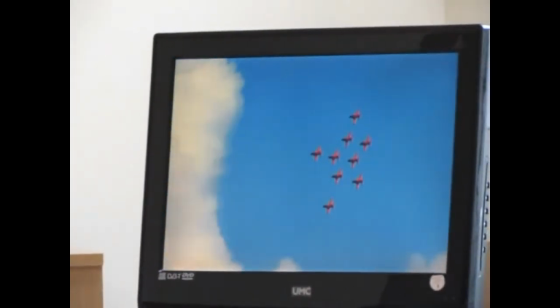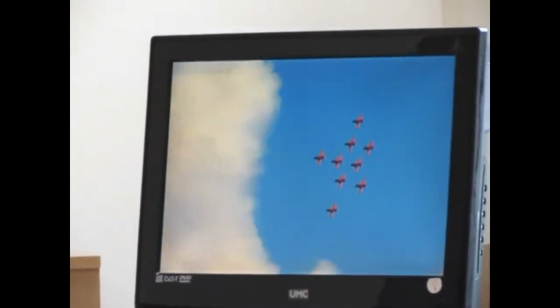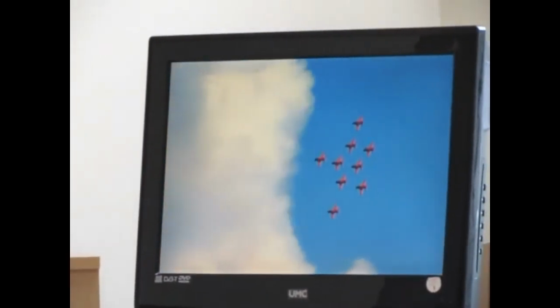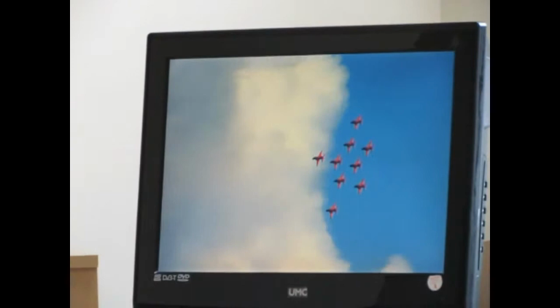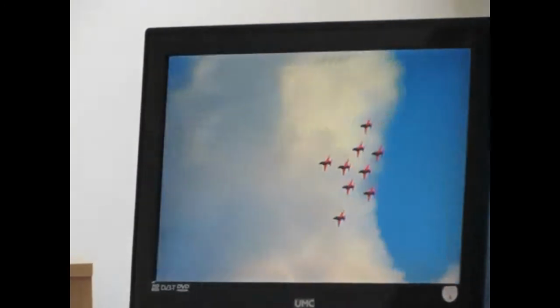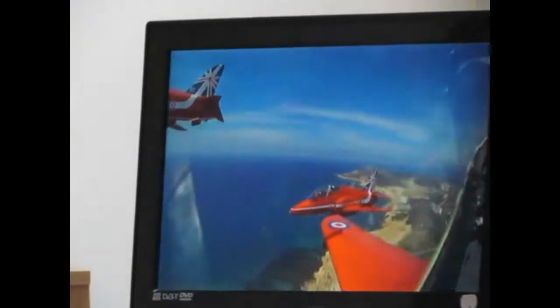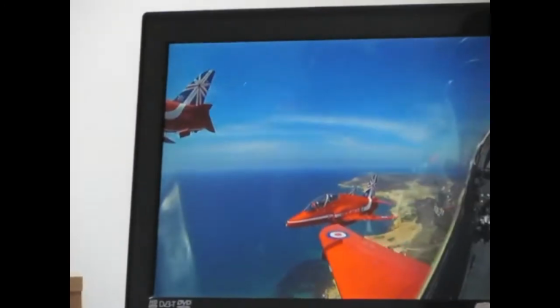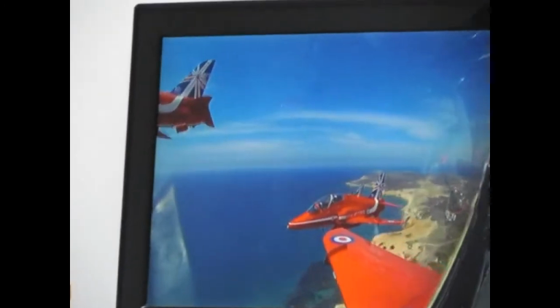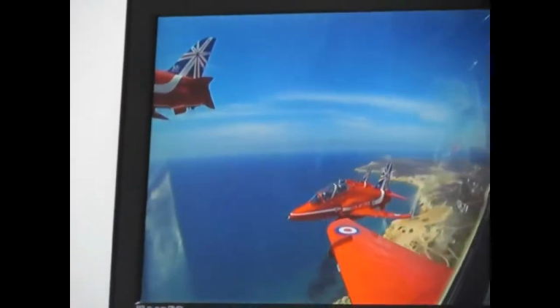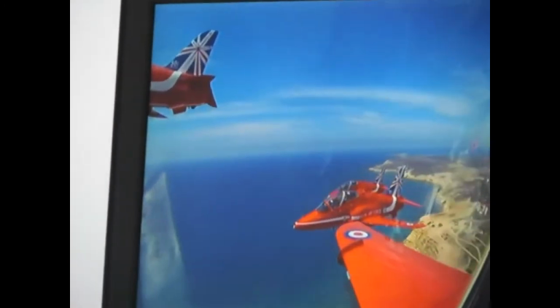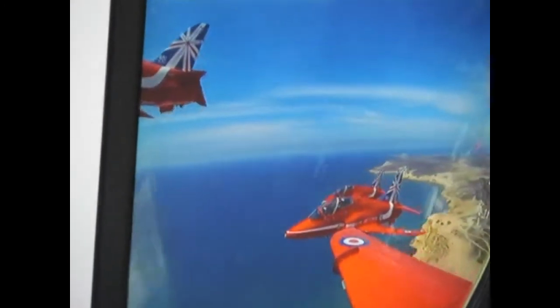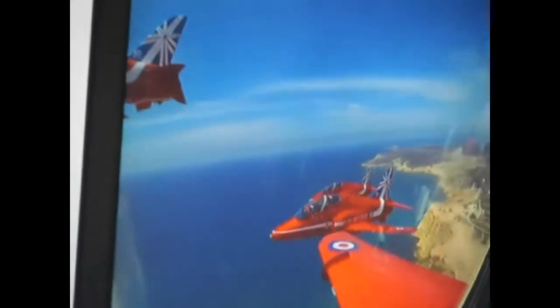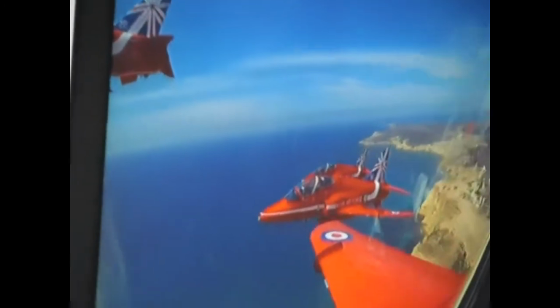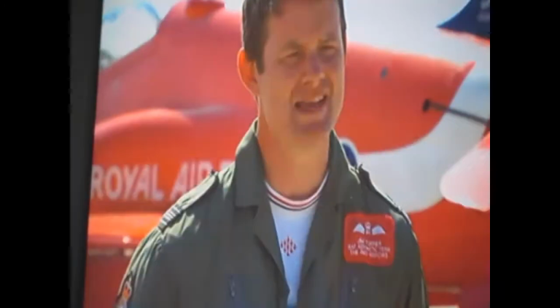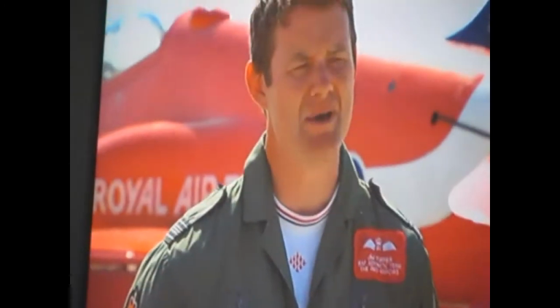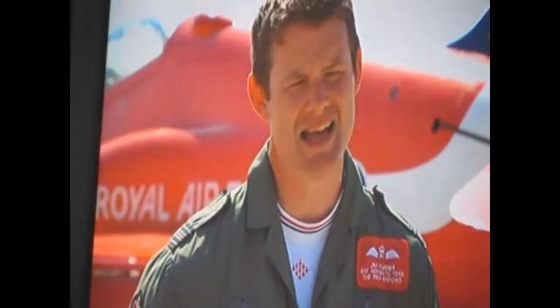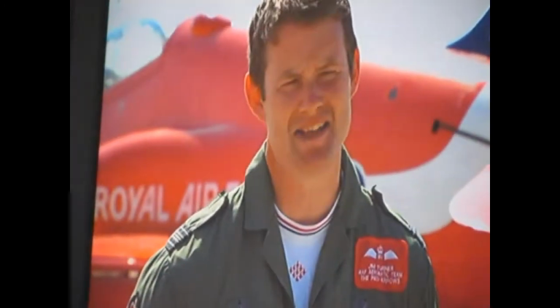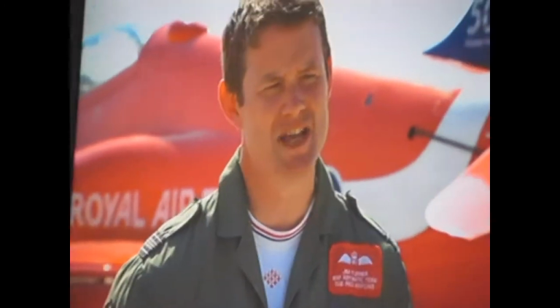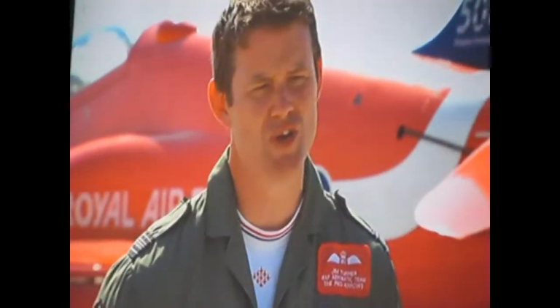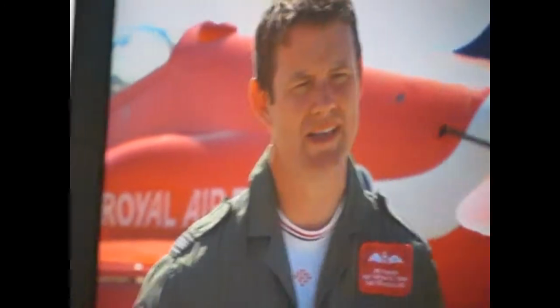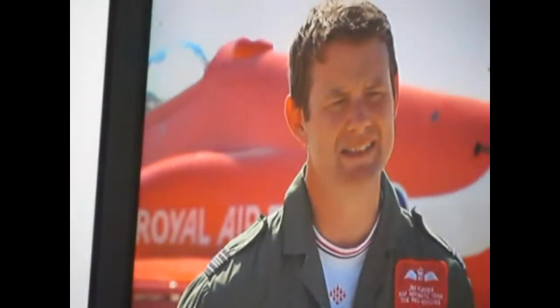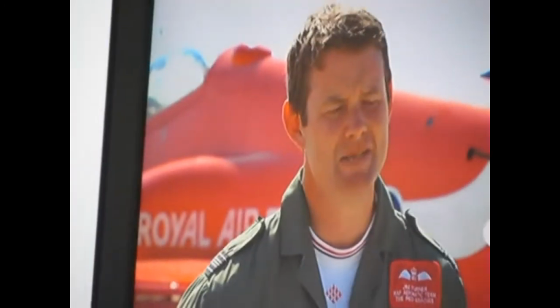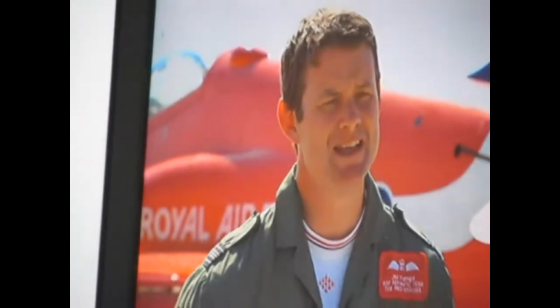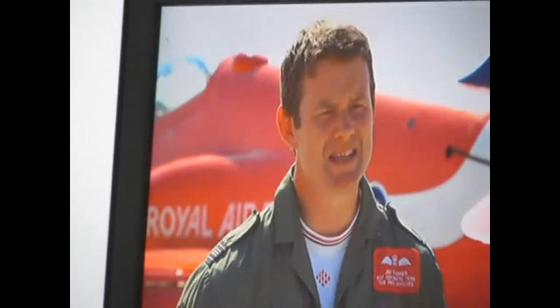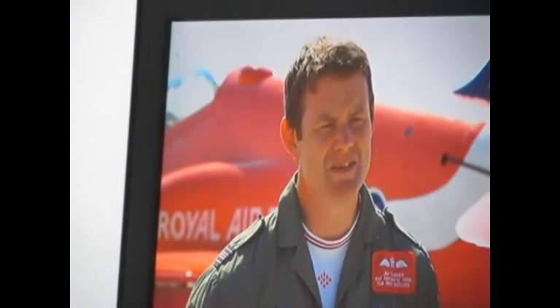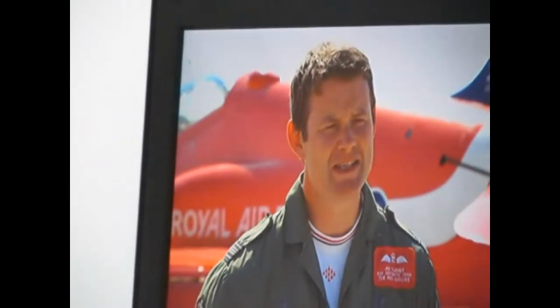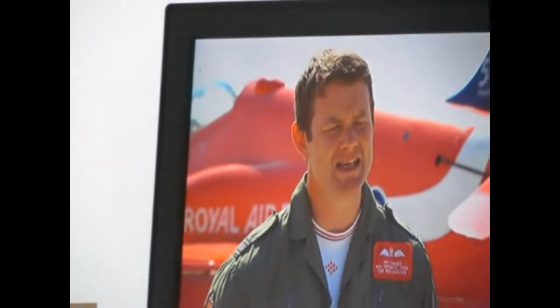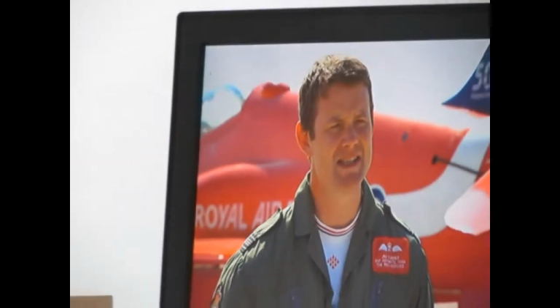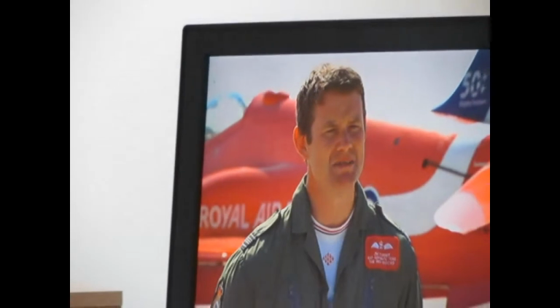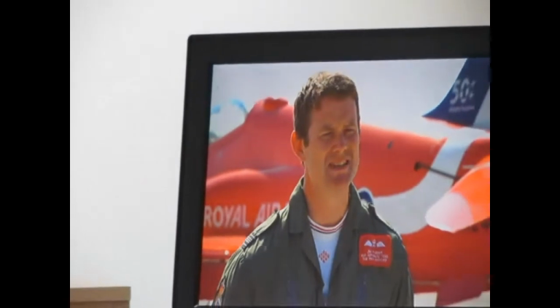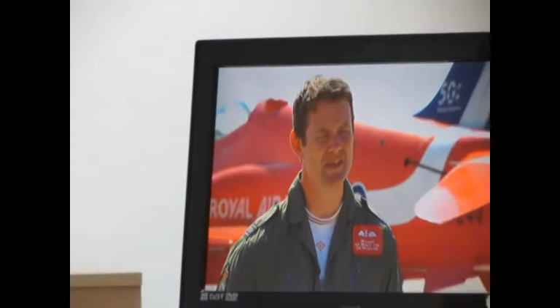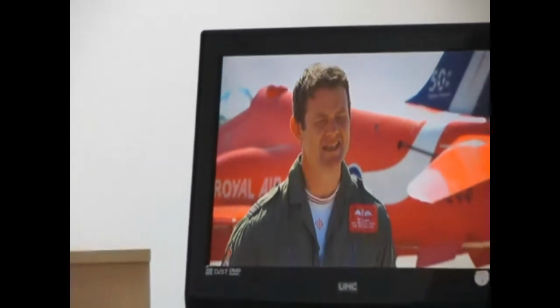The Red Arrows fly the BAE Systems Hawk T1 — it's our classic jet trainer. It's been in service since the mid-70s.